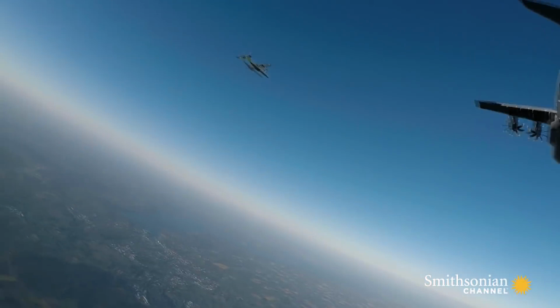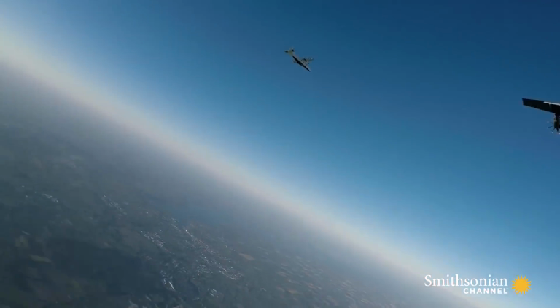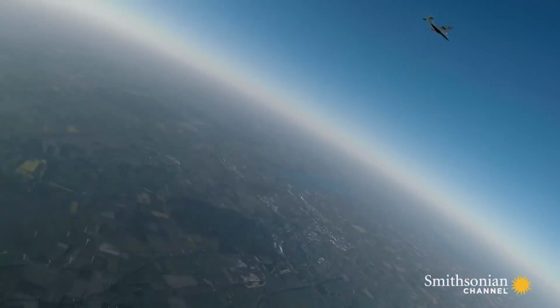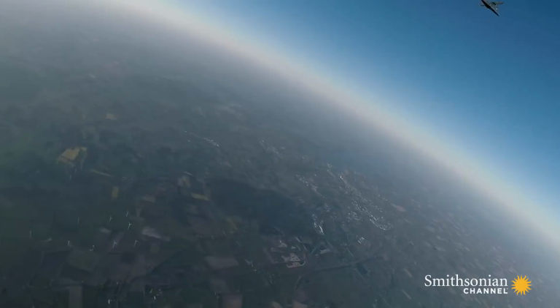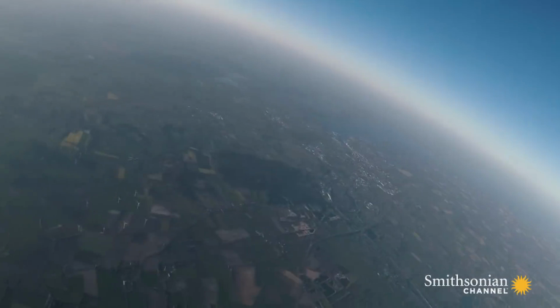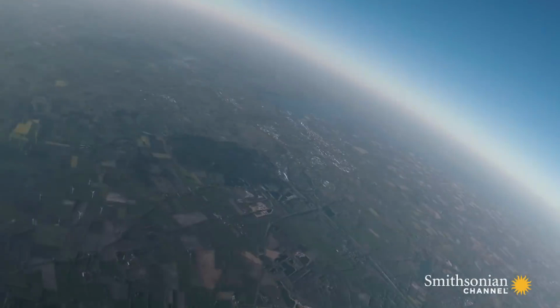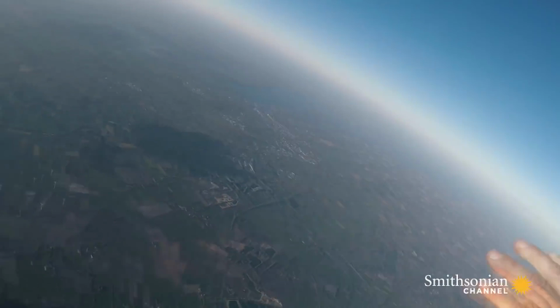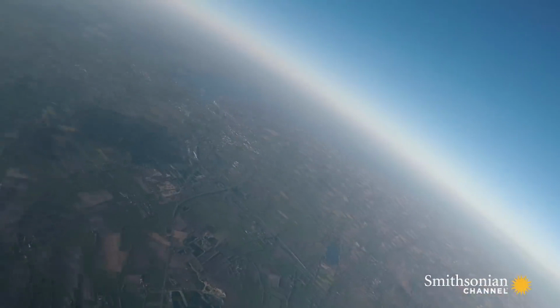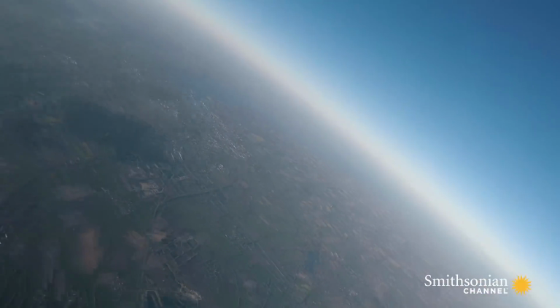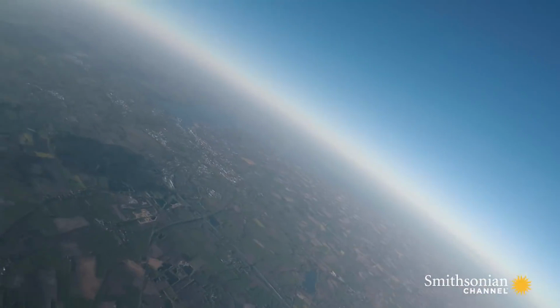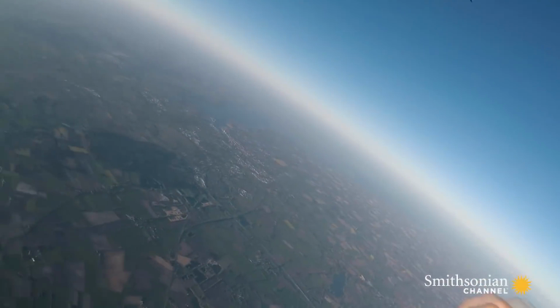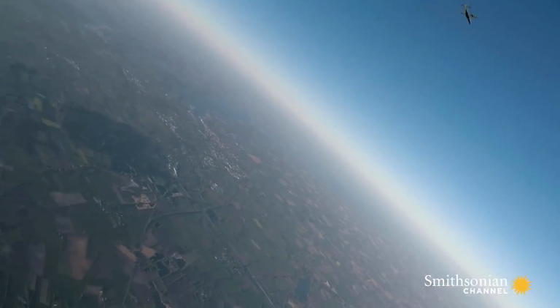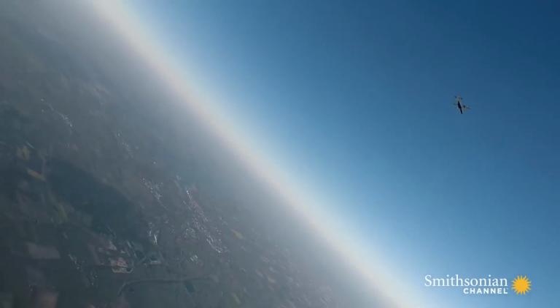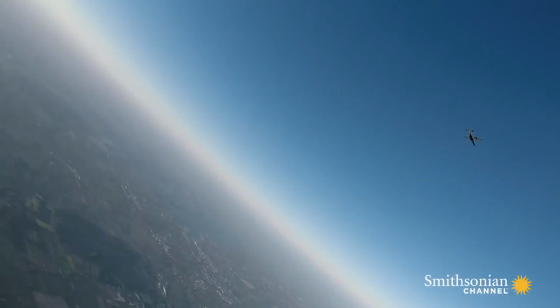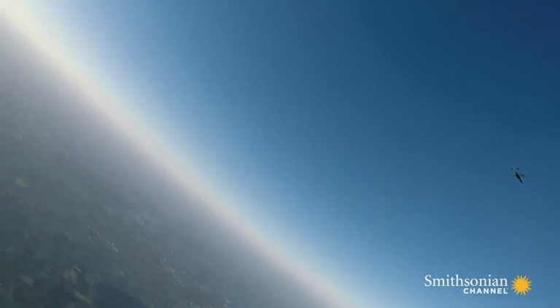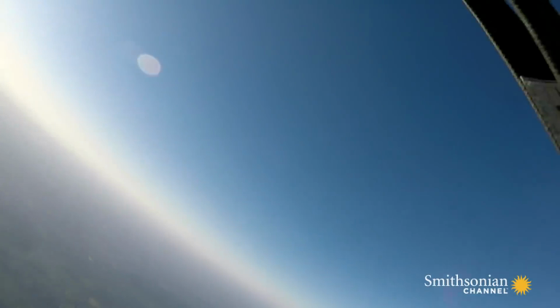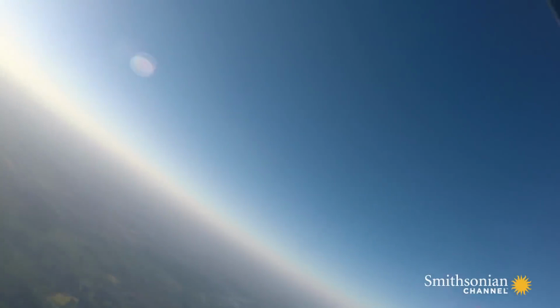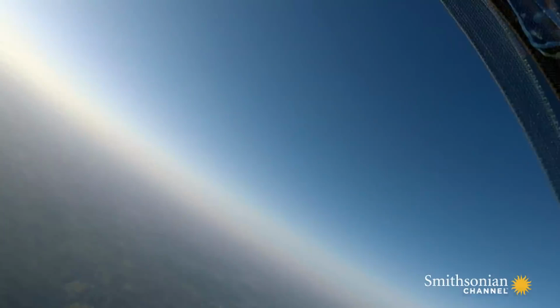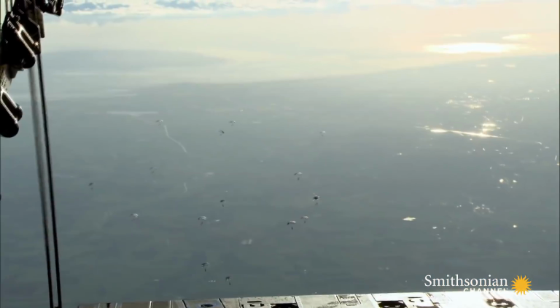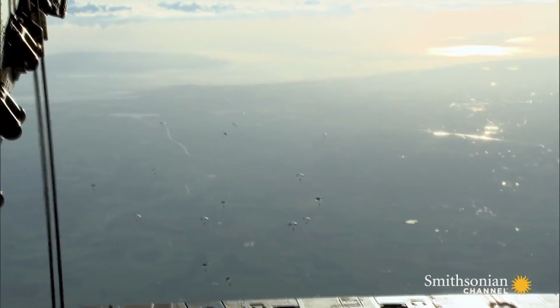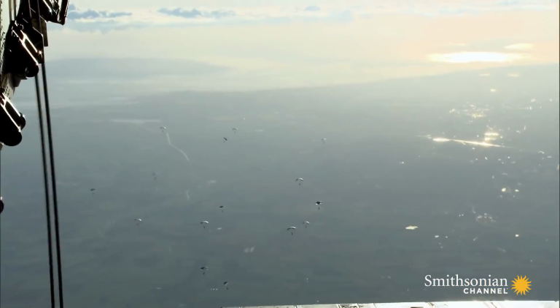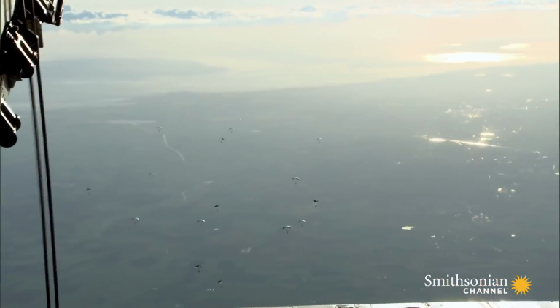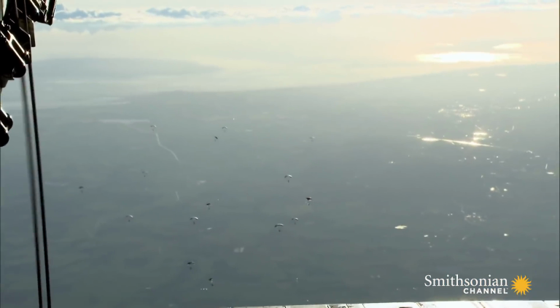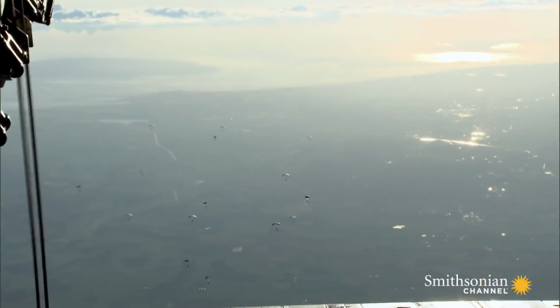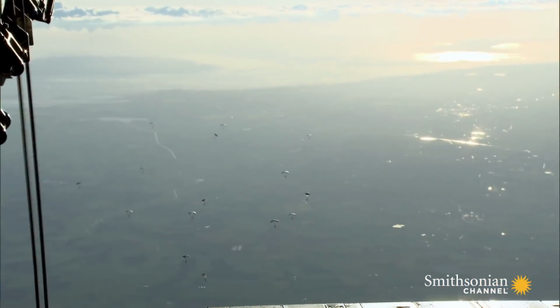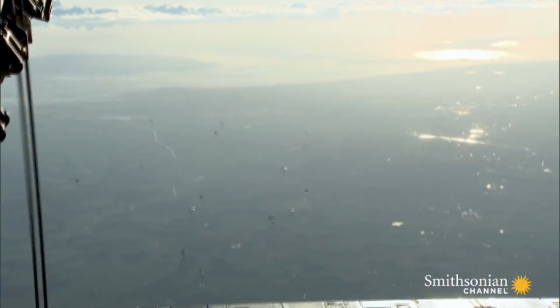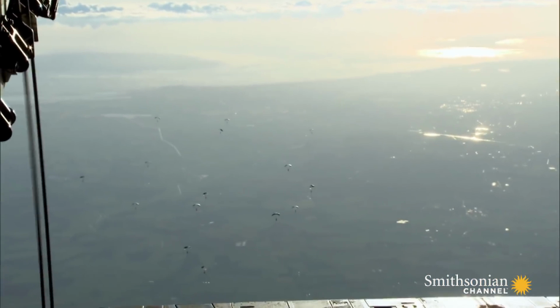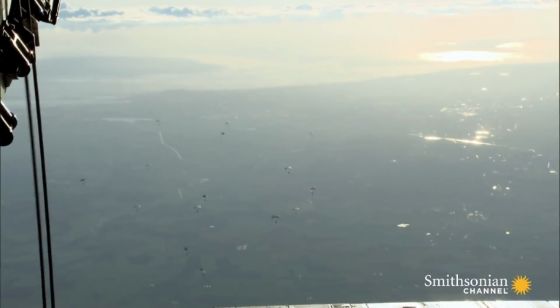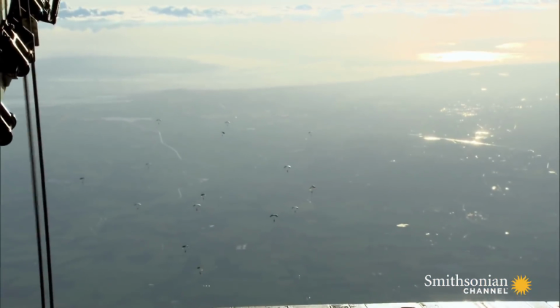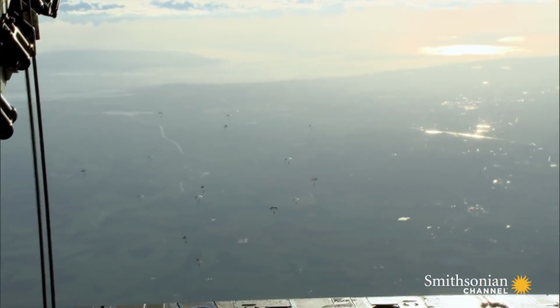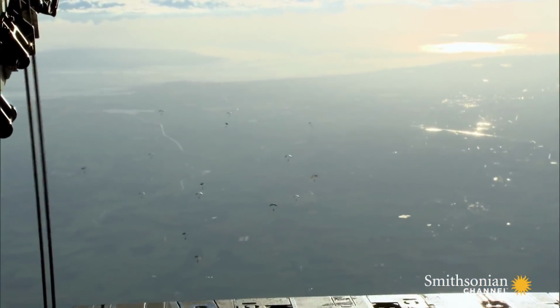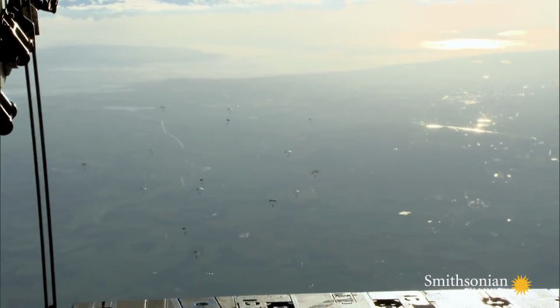The paratroopers drop from 12,000 feet, drifting 10 miles to their target.